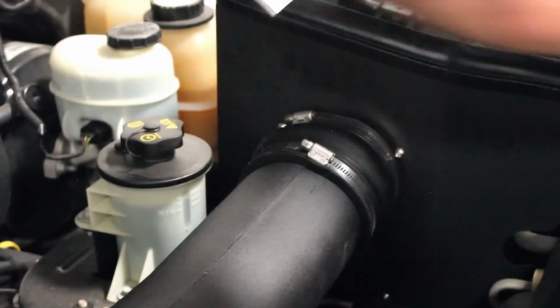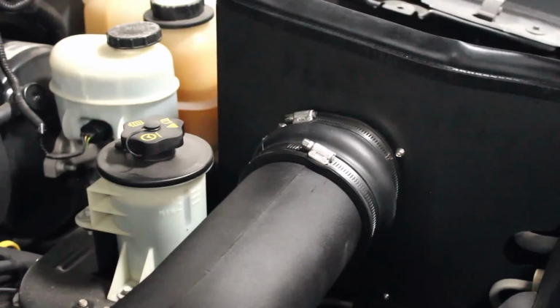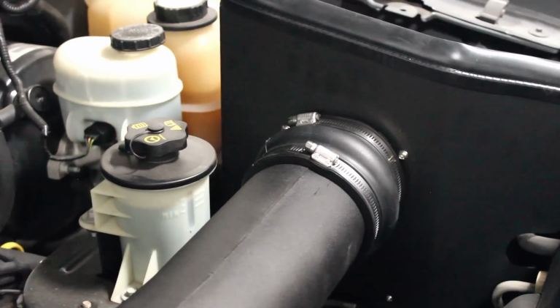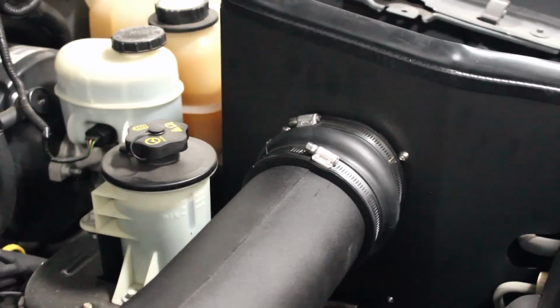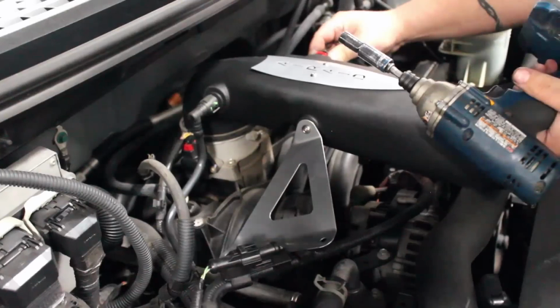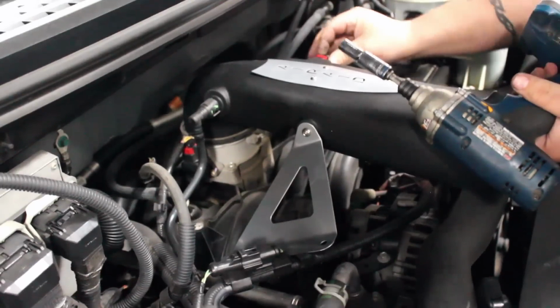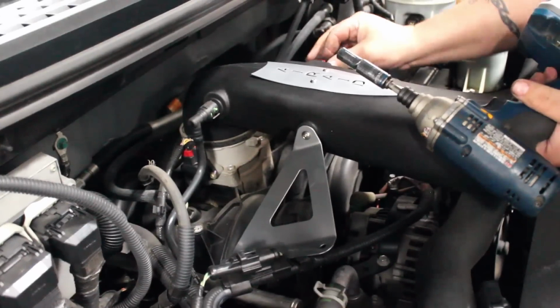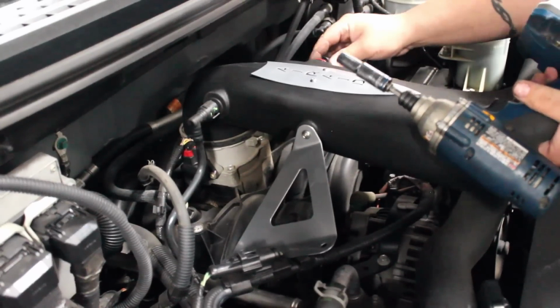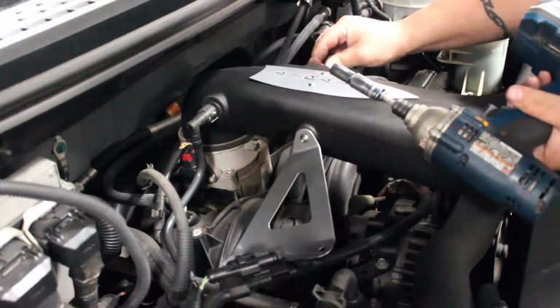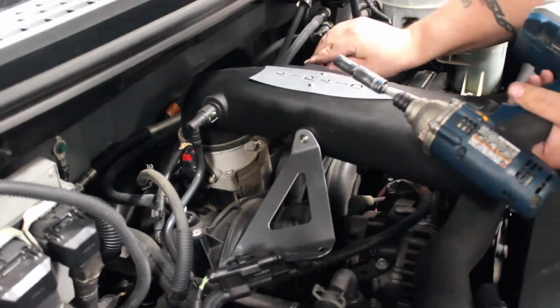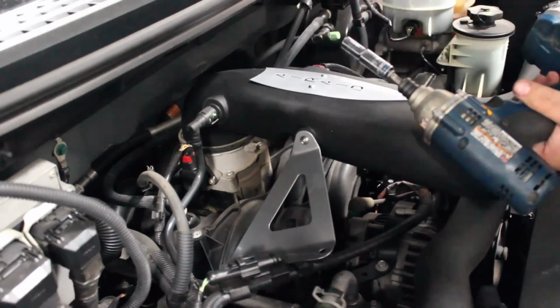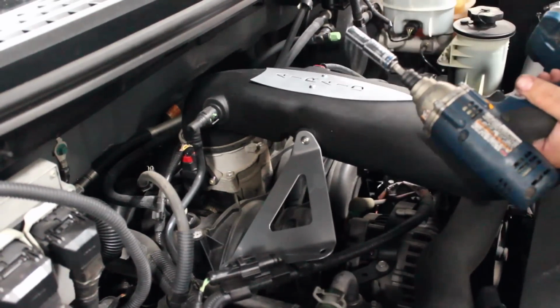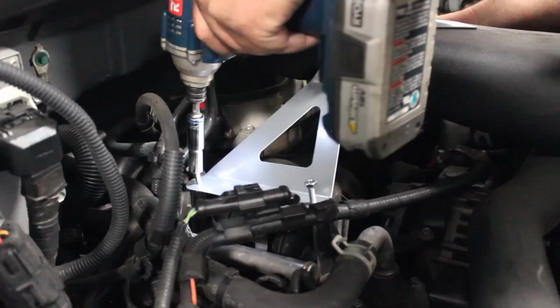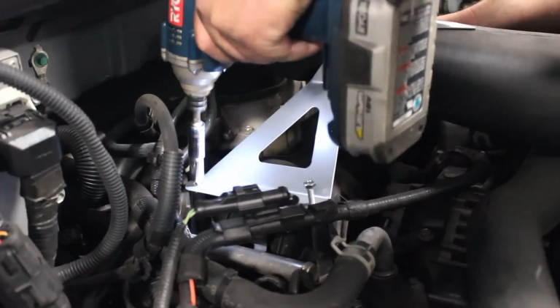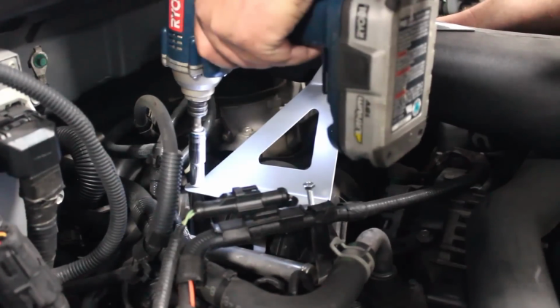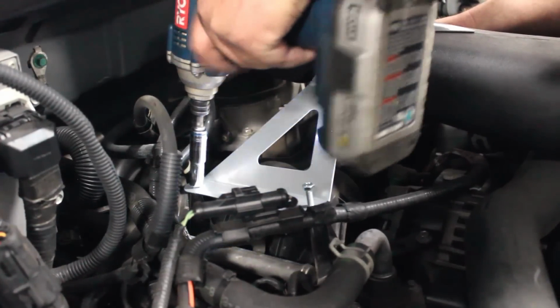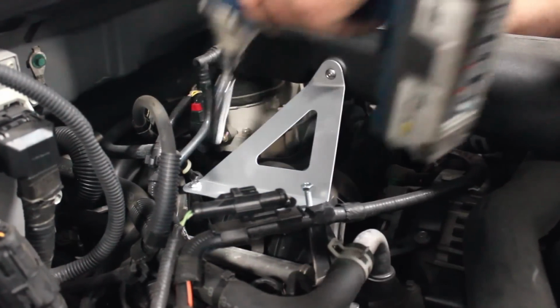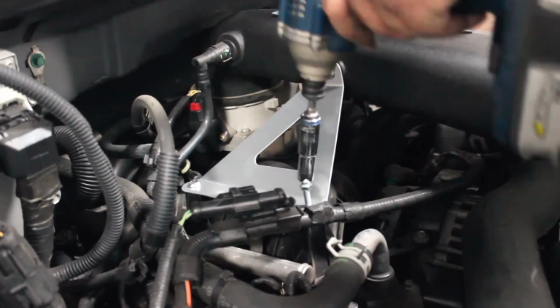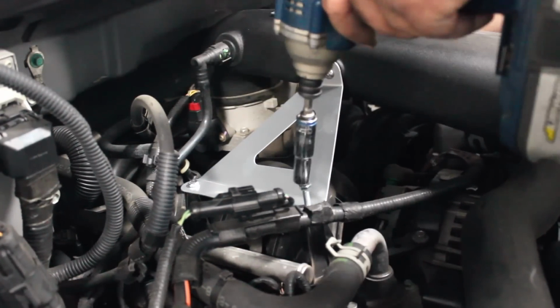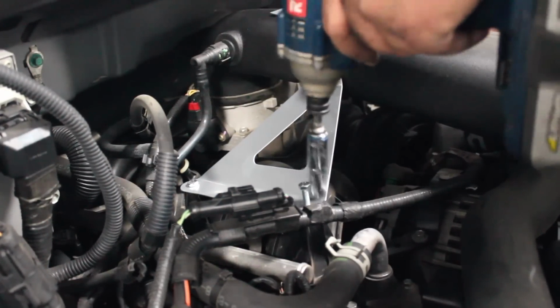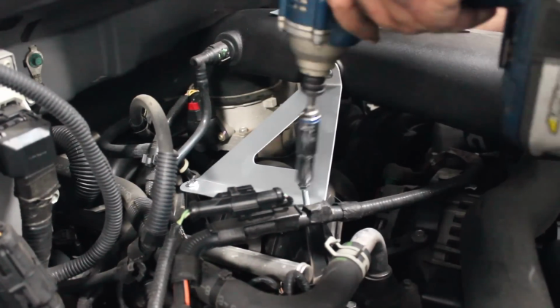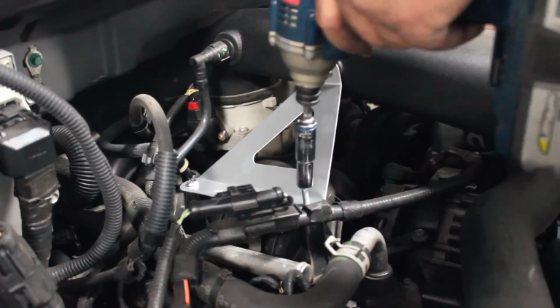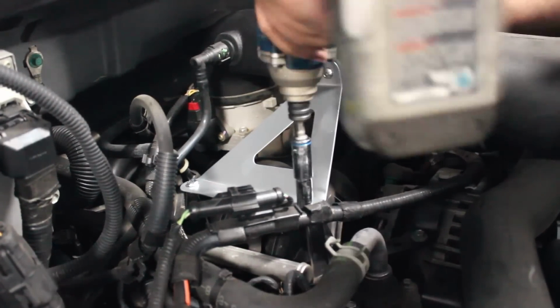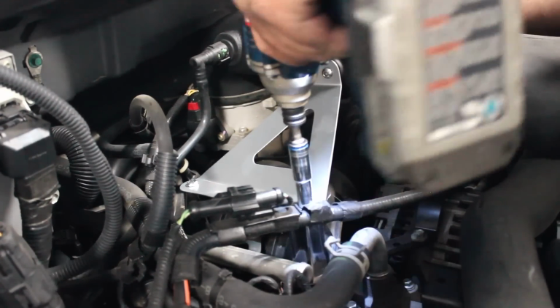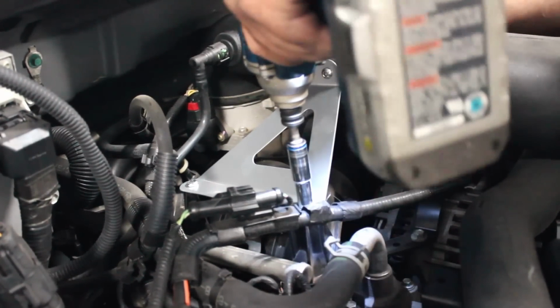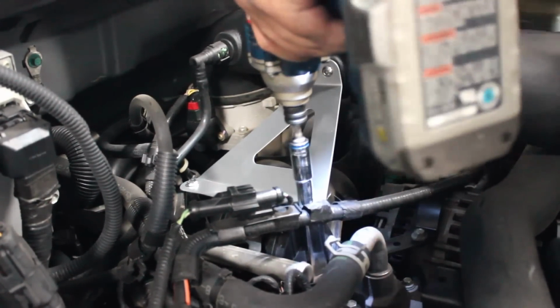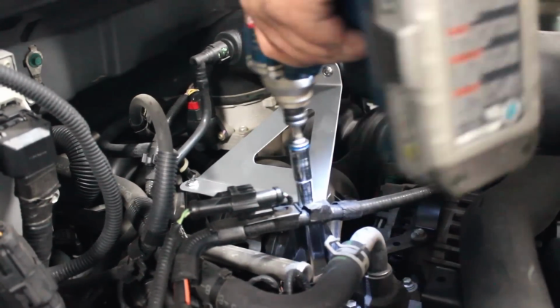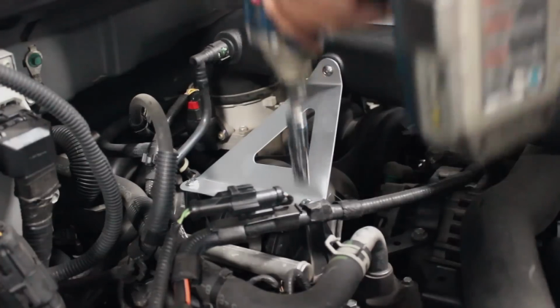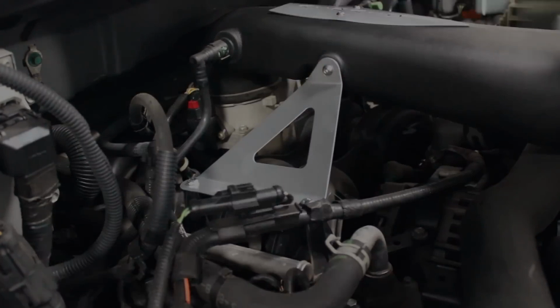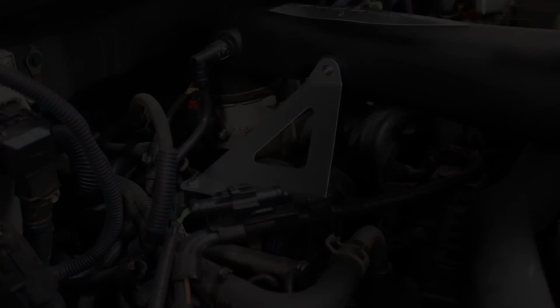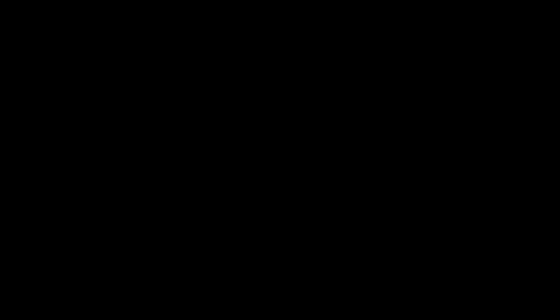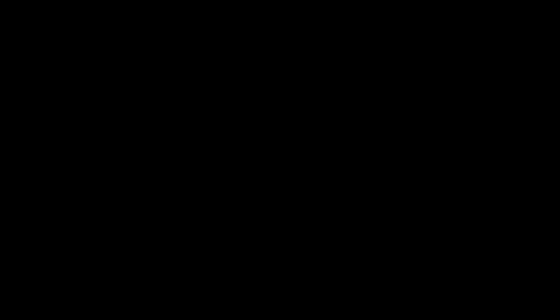Now reconnect the three intake connections to the intake and bolt down the brackets to the intake manifold.